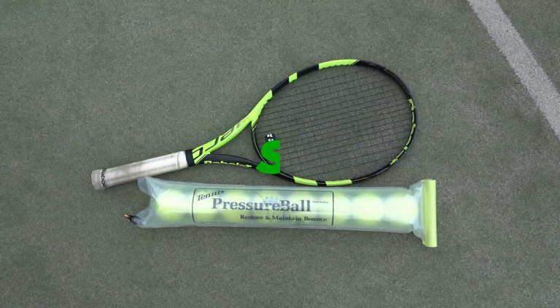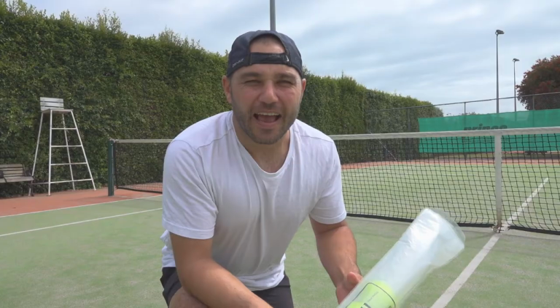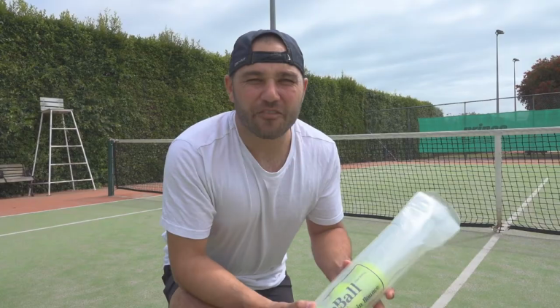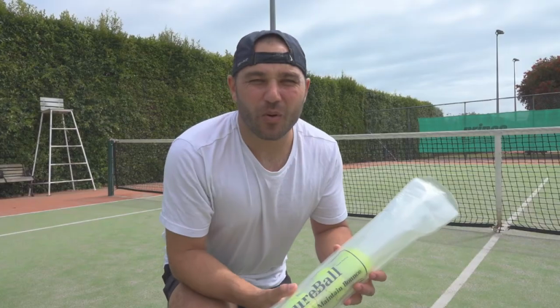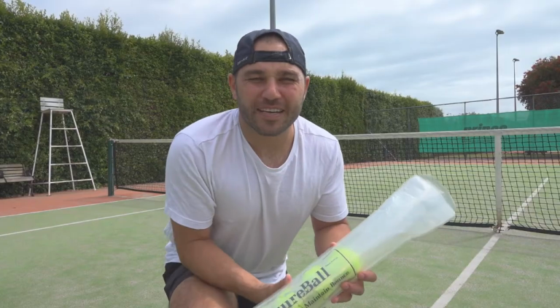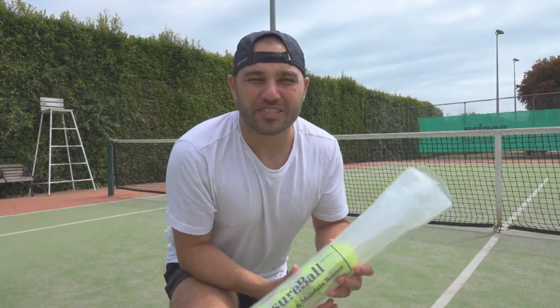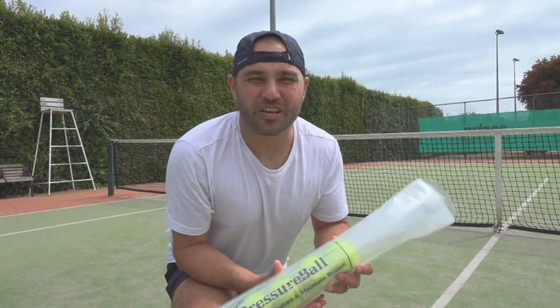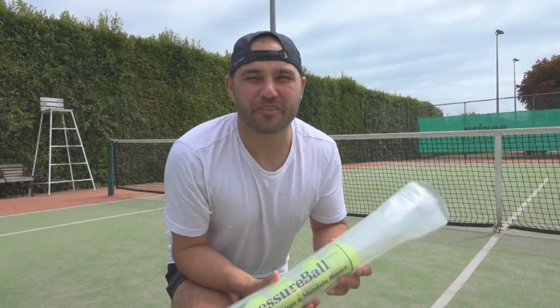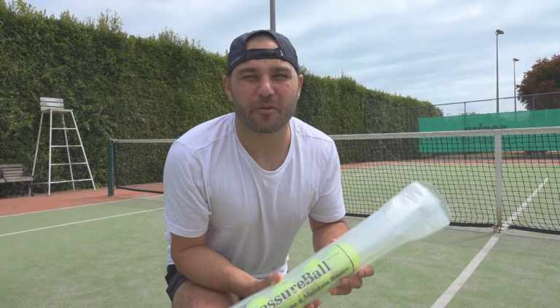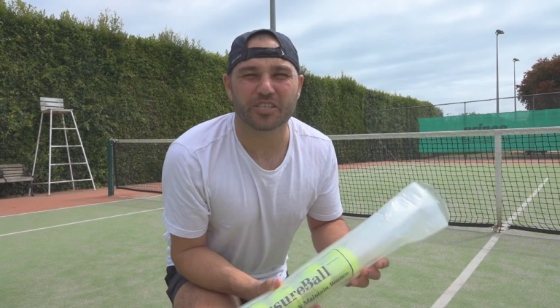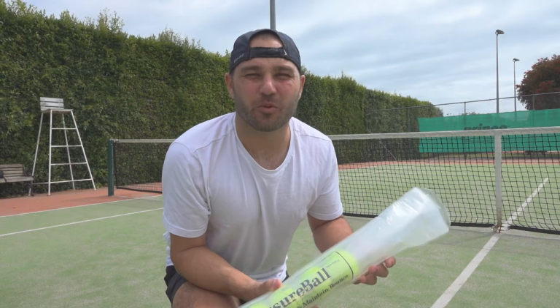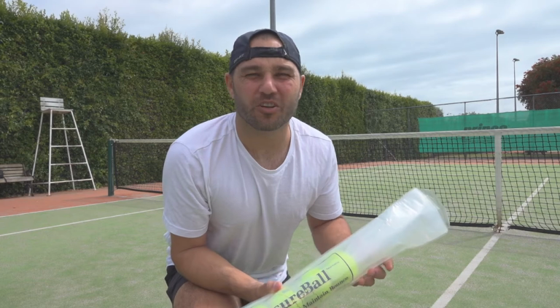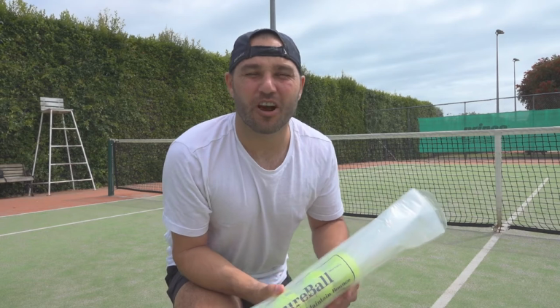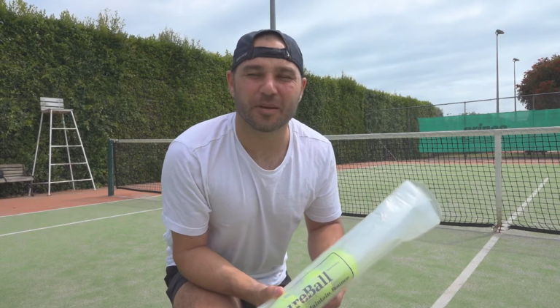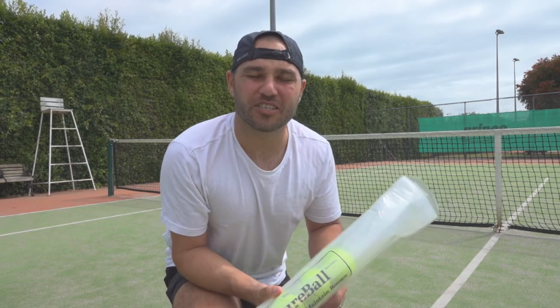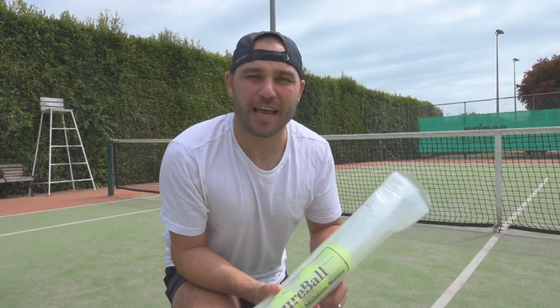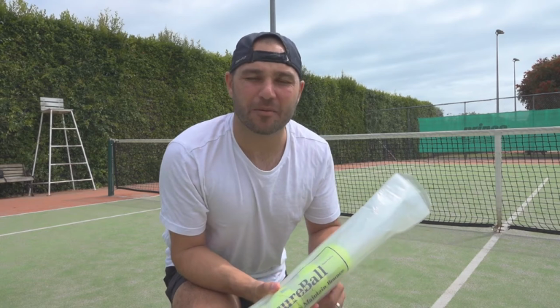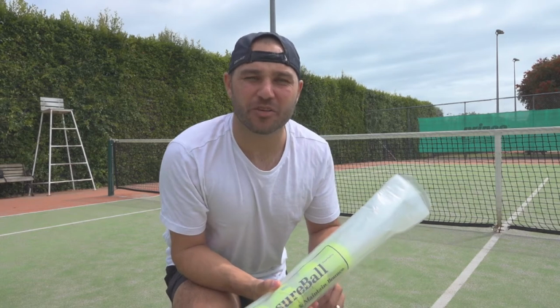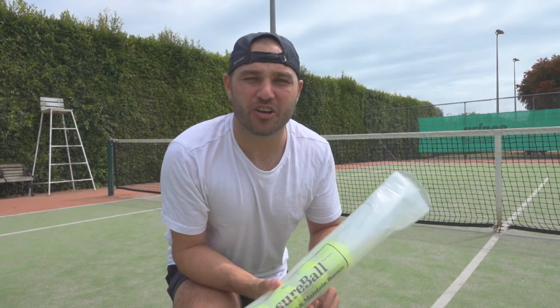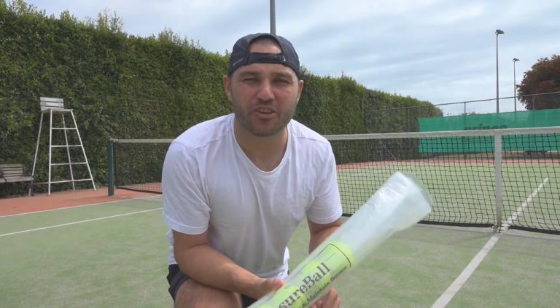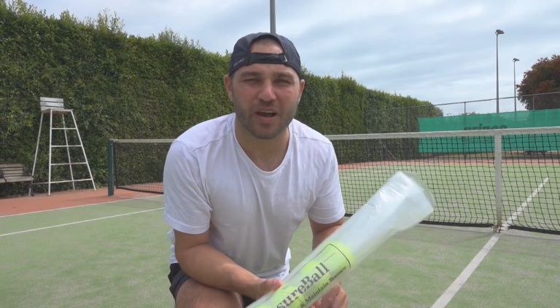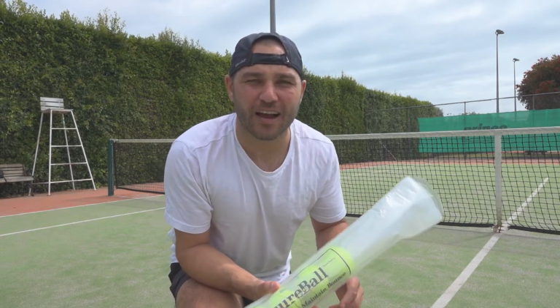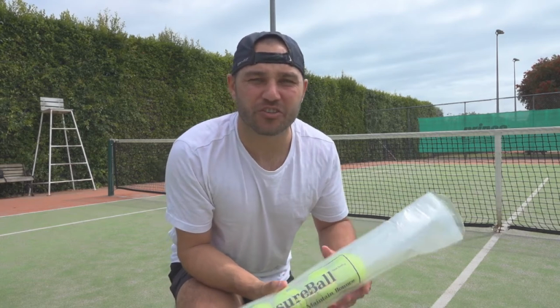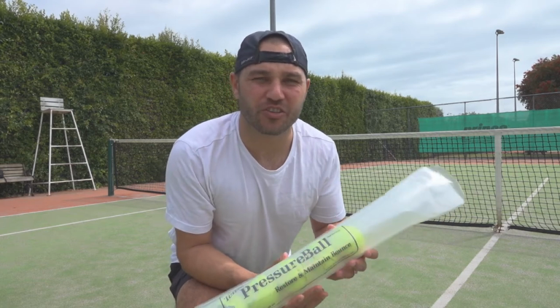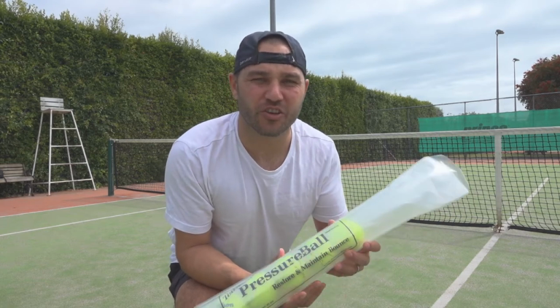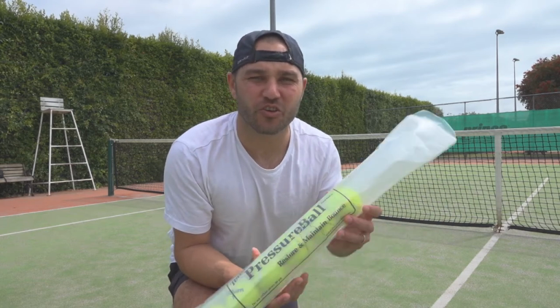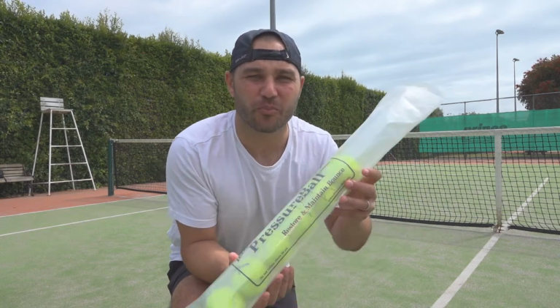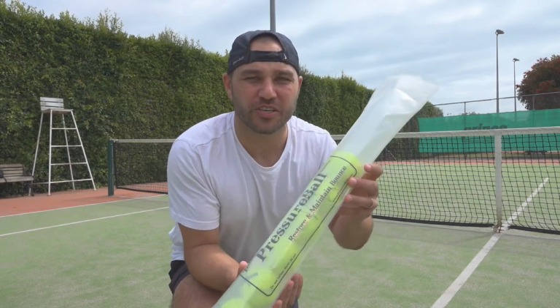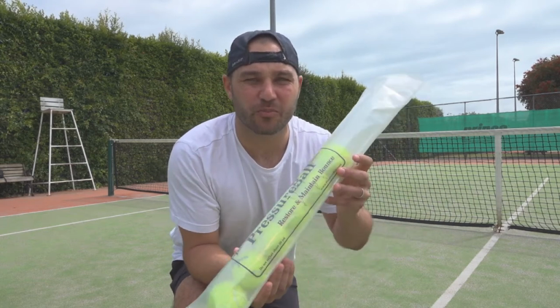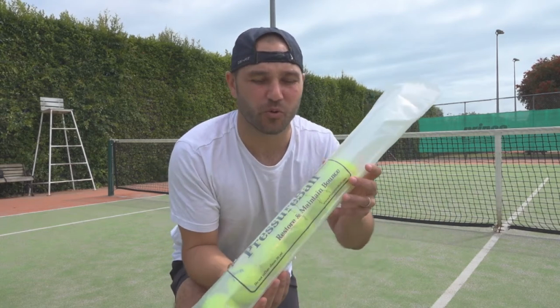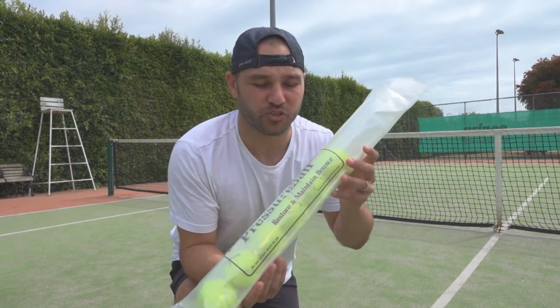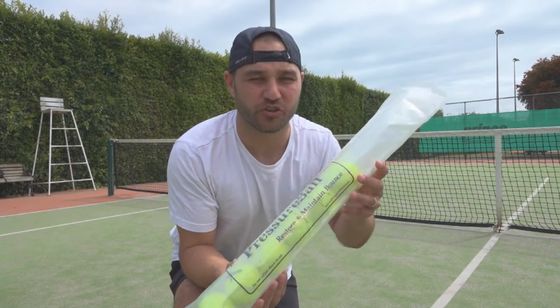Hey everyone, it's Donovan from Pressureball.com and today I'm going to be showing you how to secure your pressure ball tube.